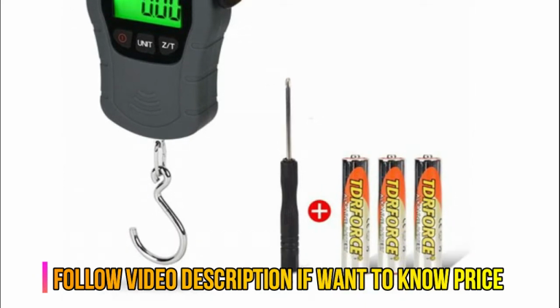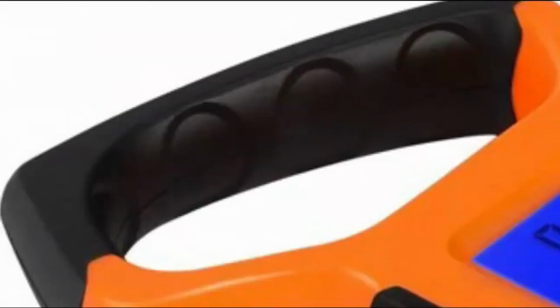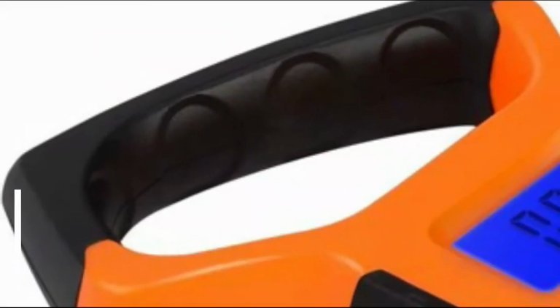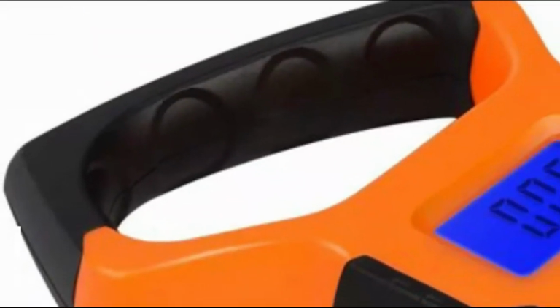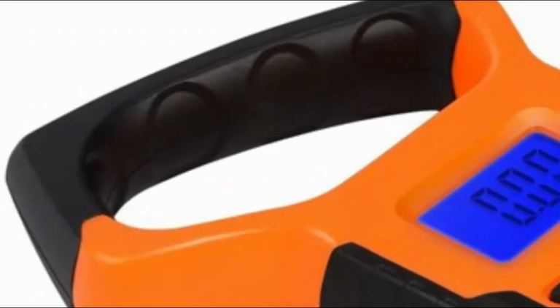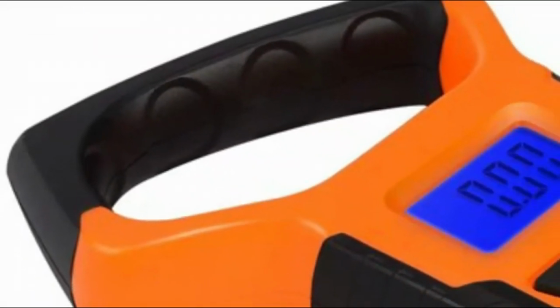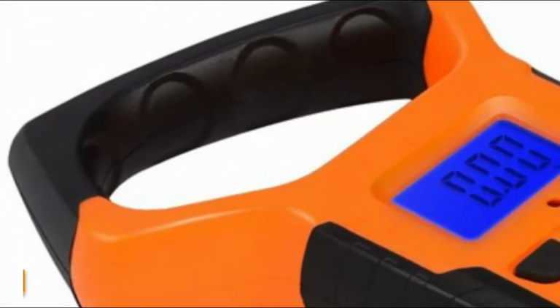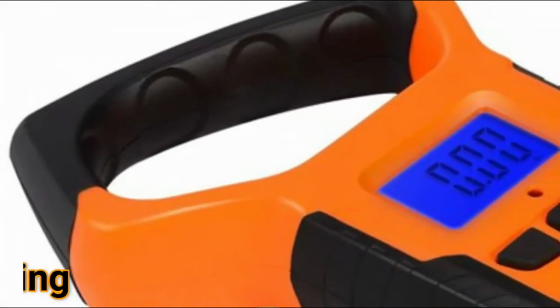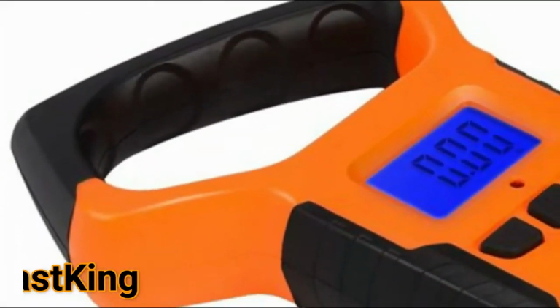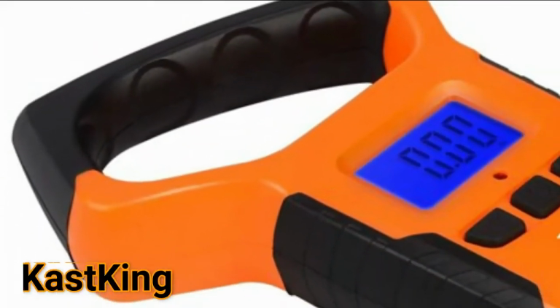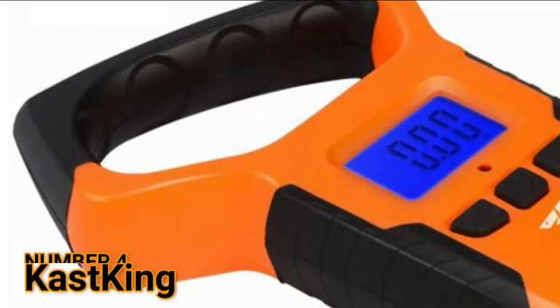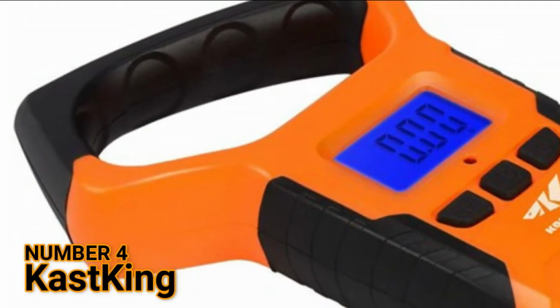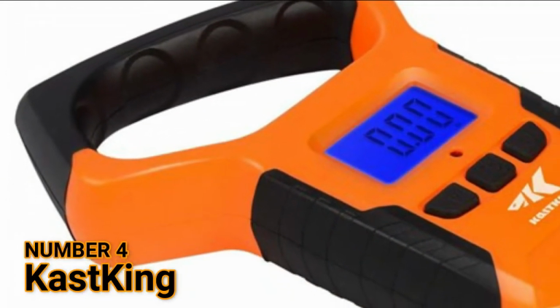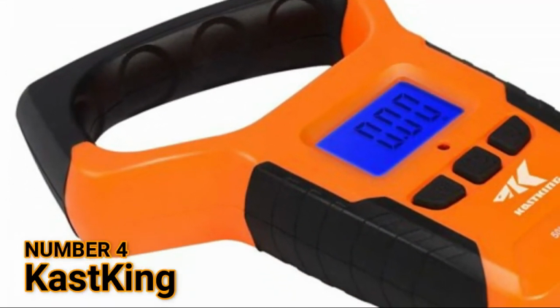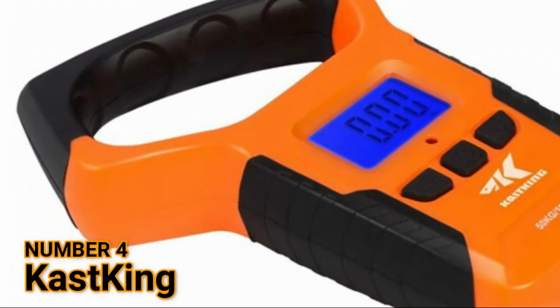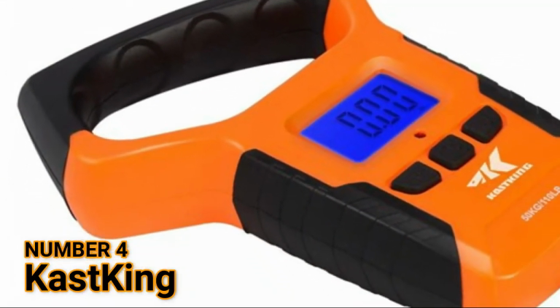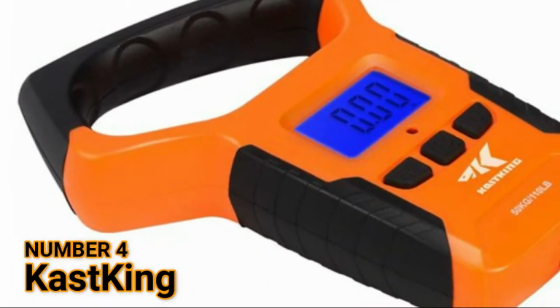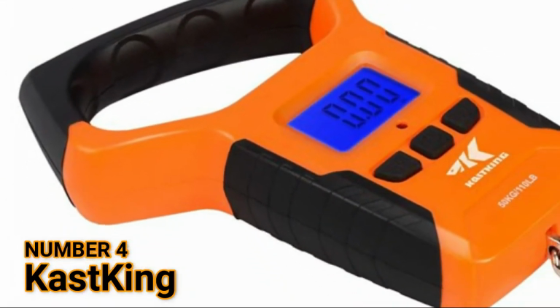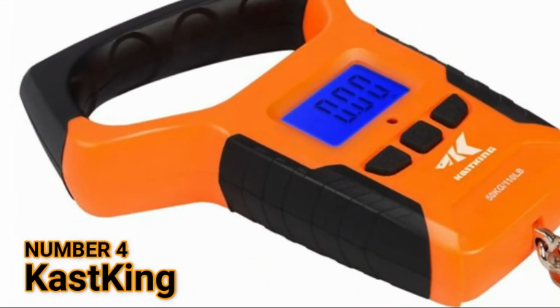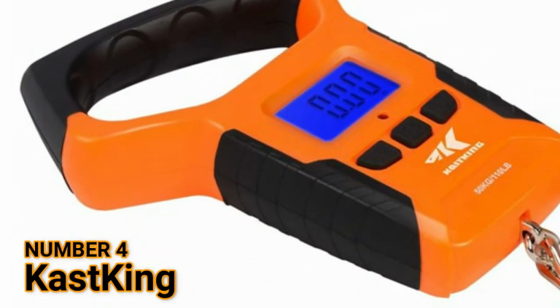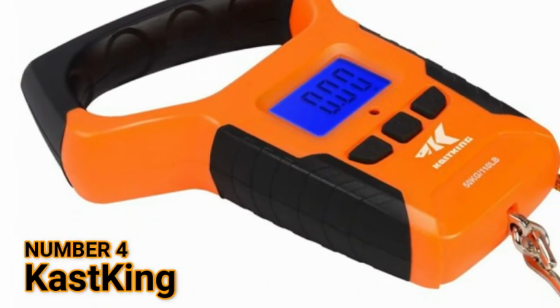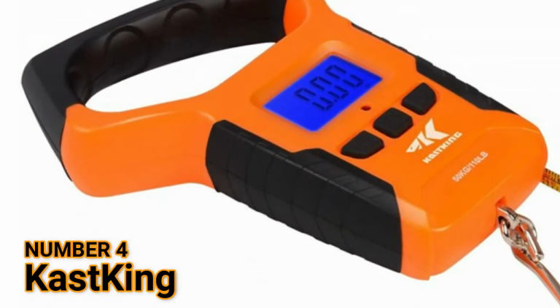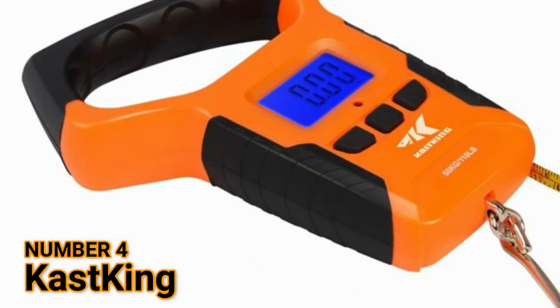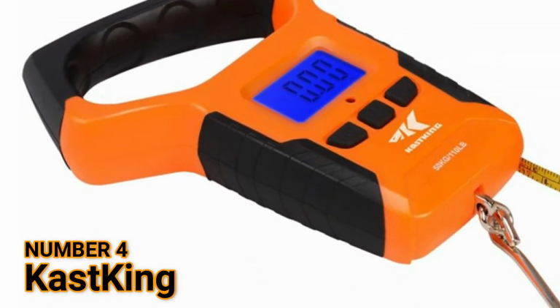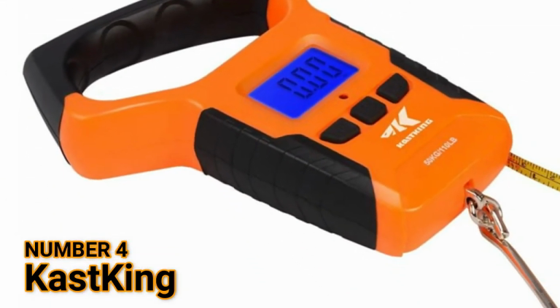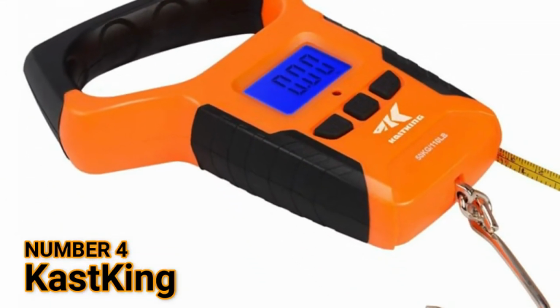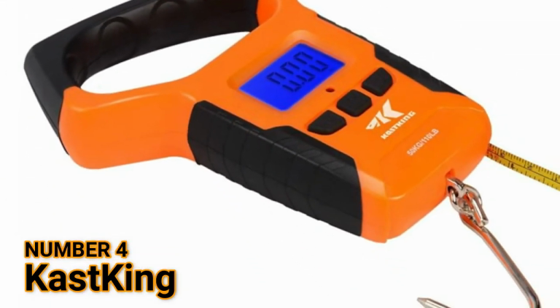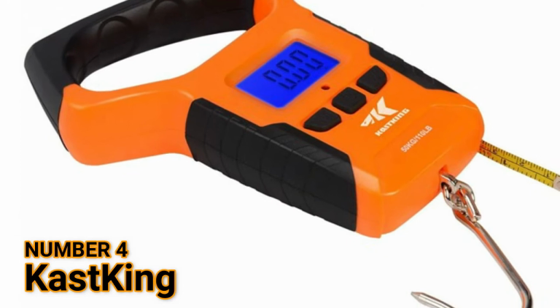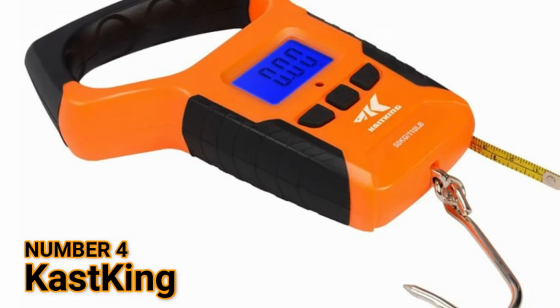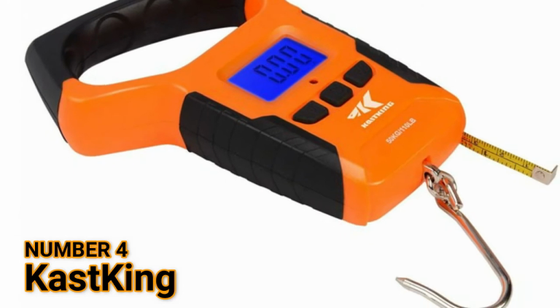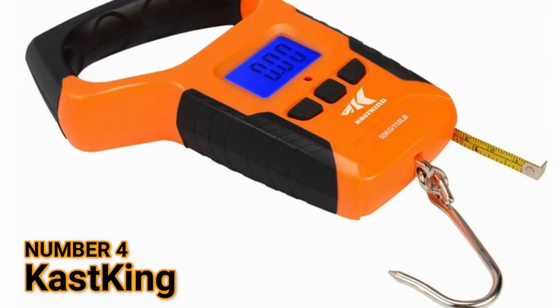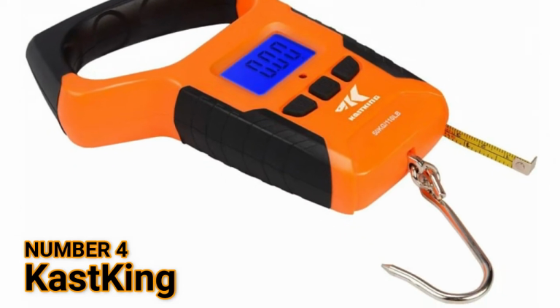Number 4: Cast King. Water-resistant digital scale ruler.